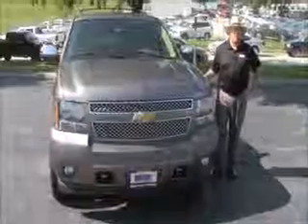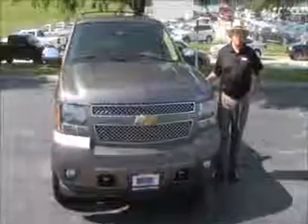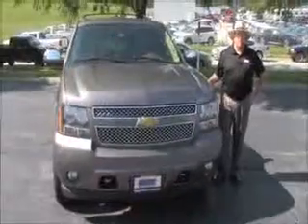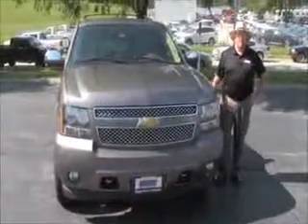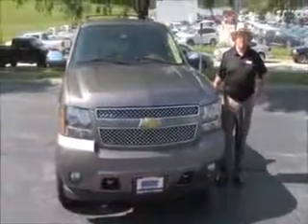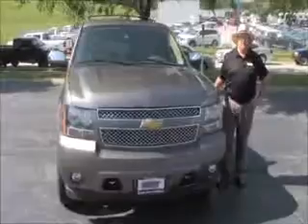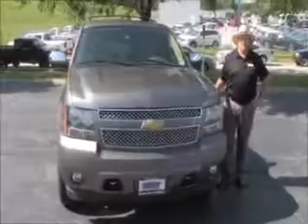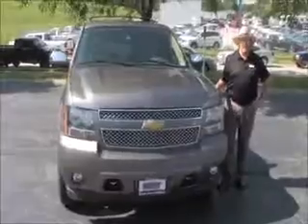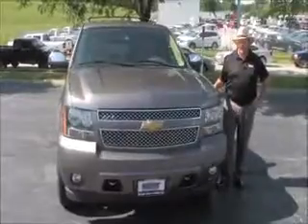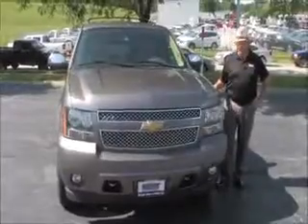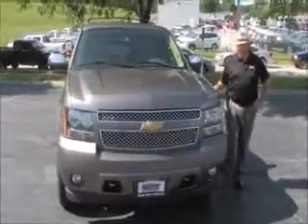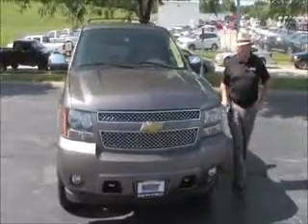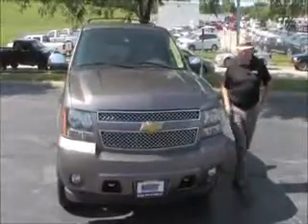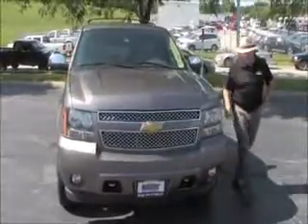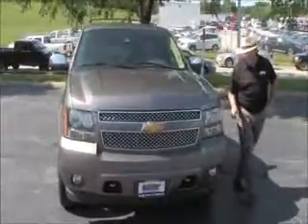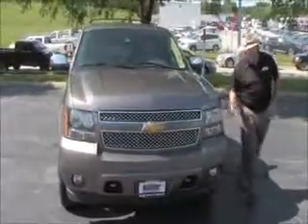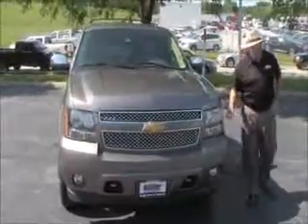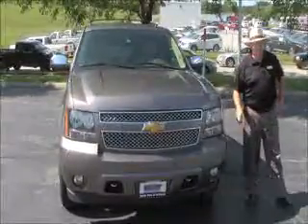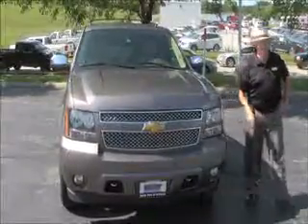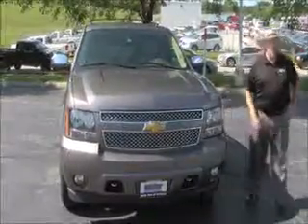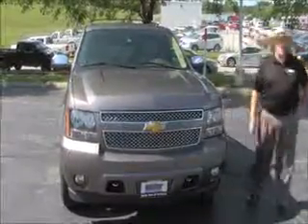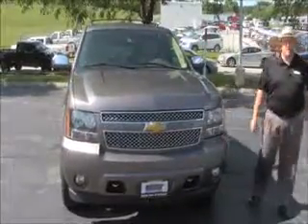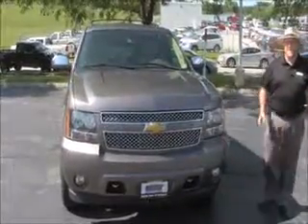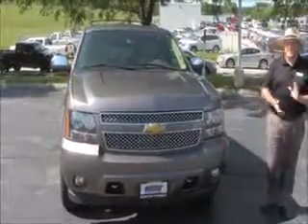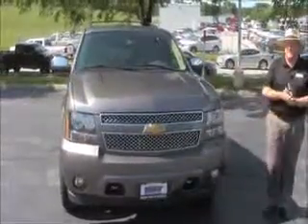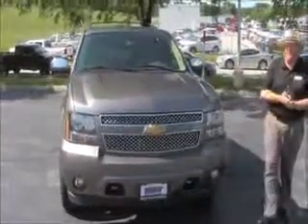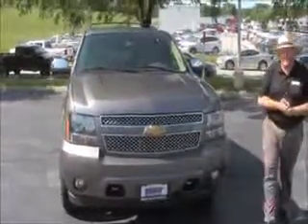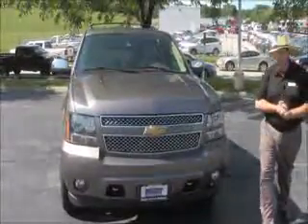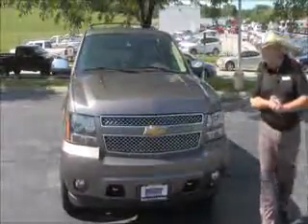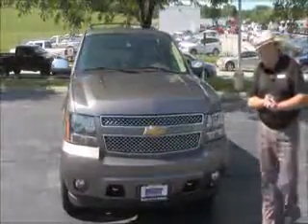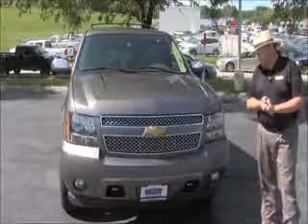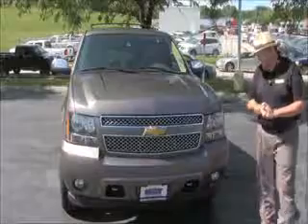Brian Kelly here for Honda Giant, here to show you this 2012 Chevy Tahoe LTZ. It's only got 62,000 miles.